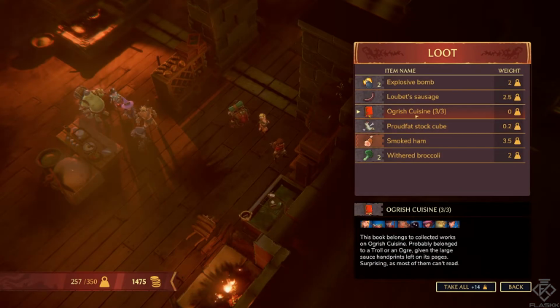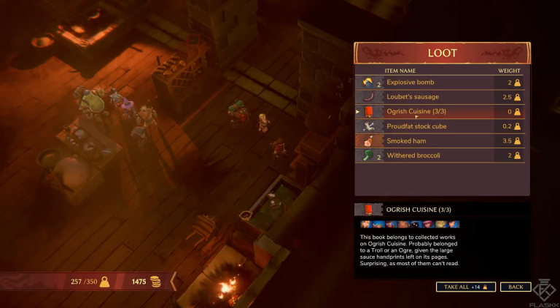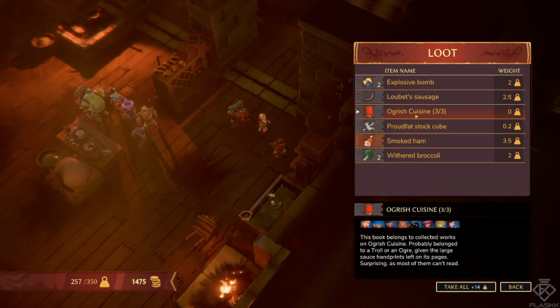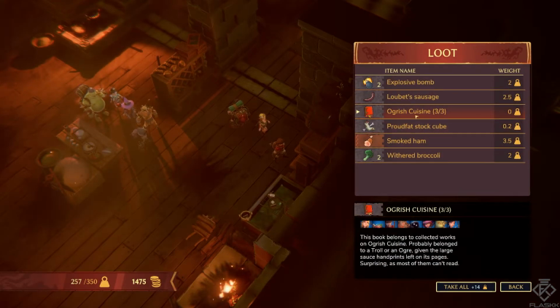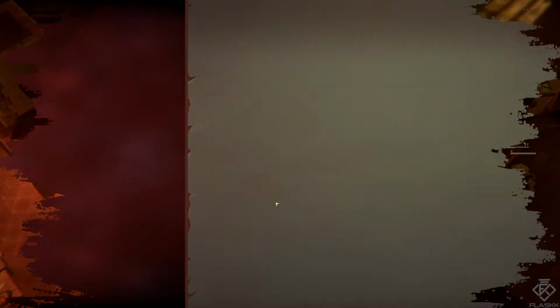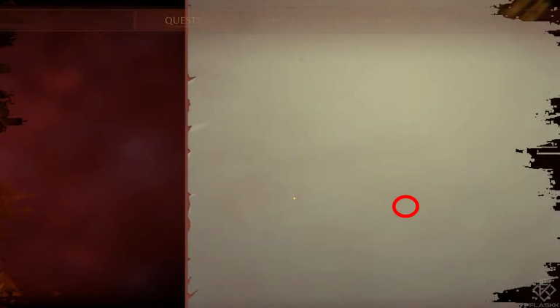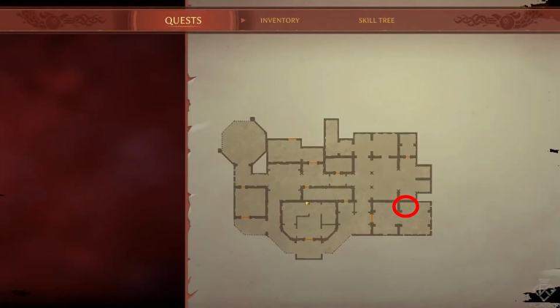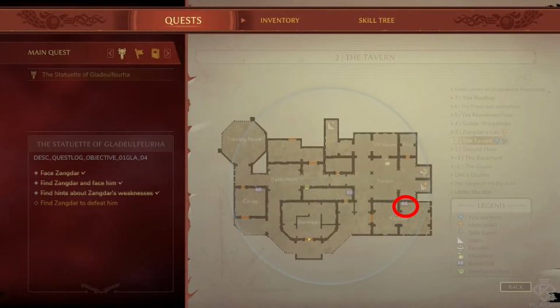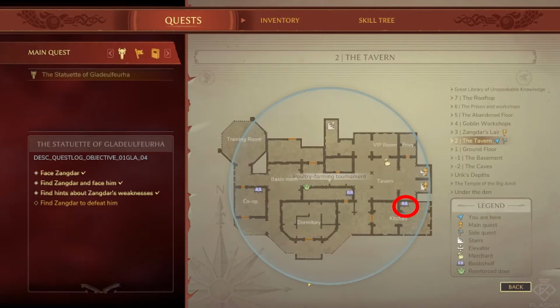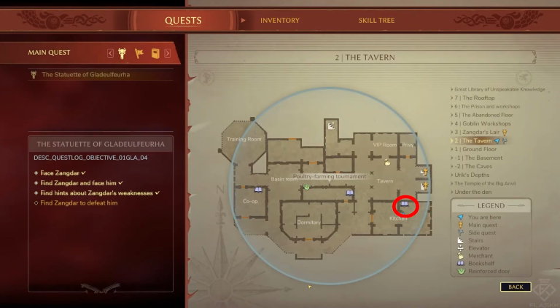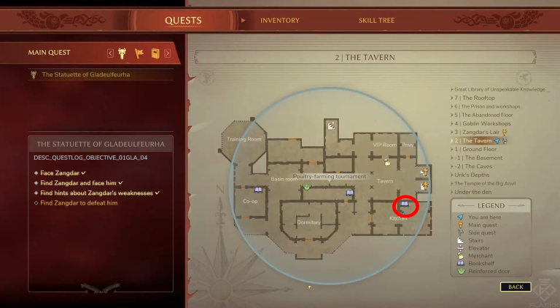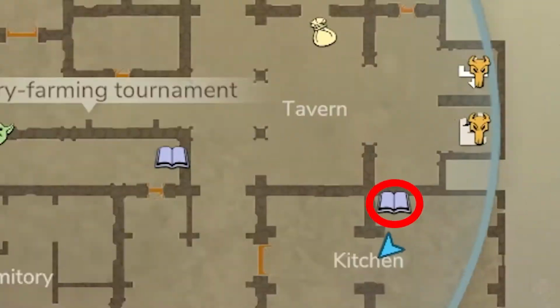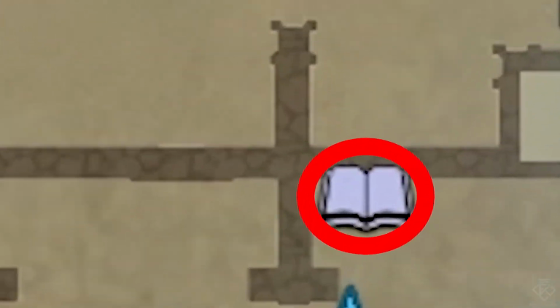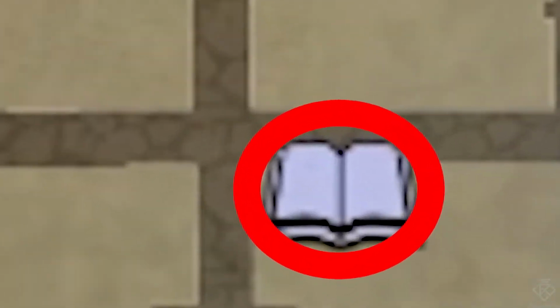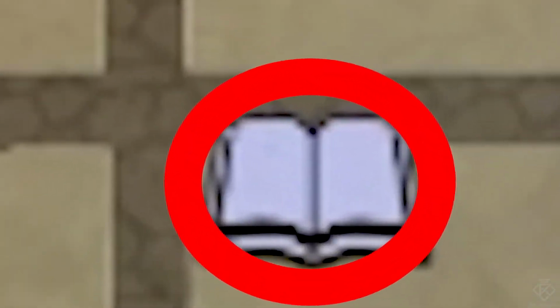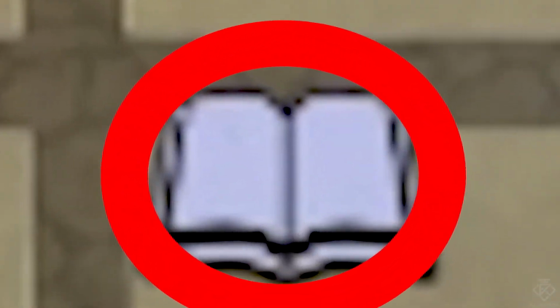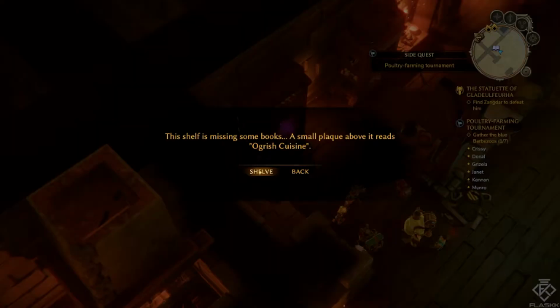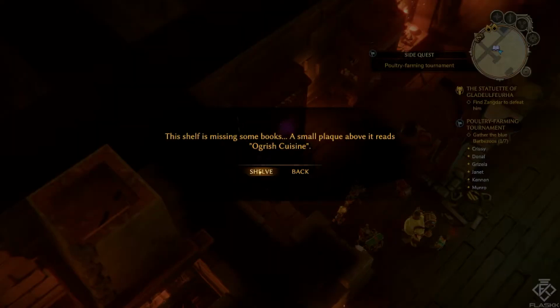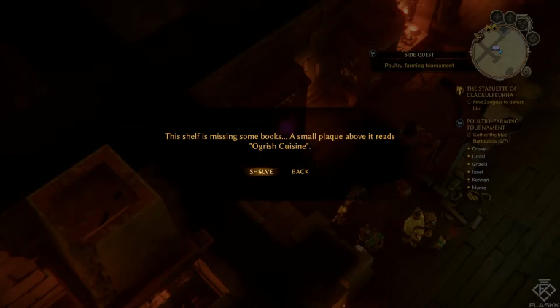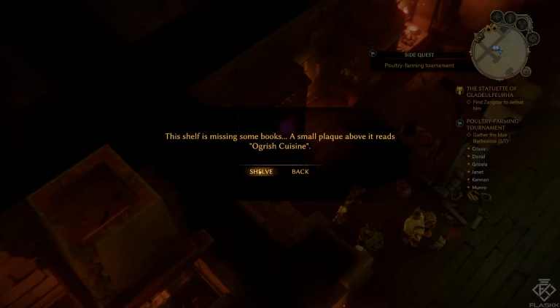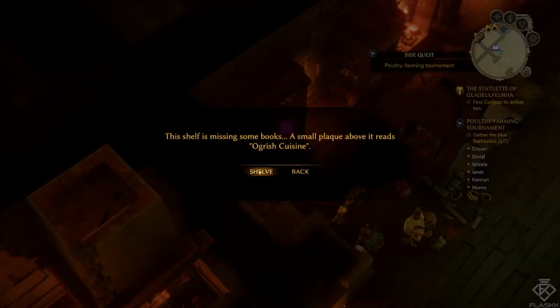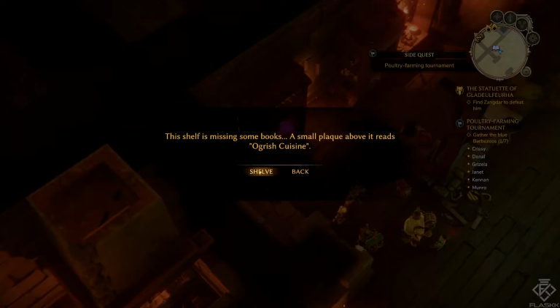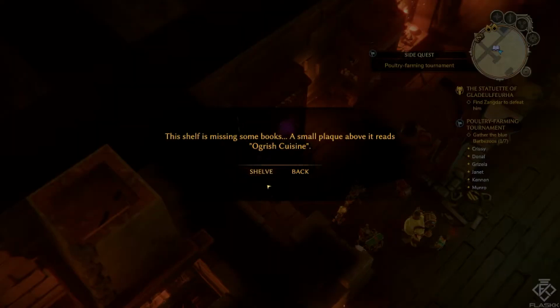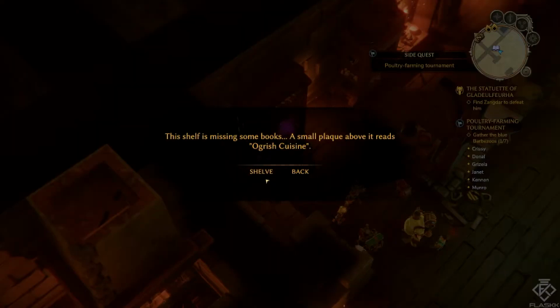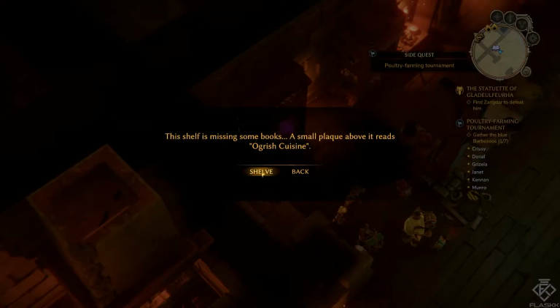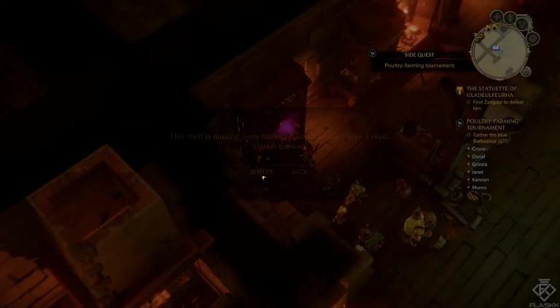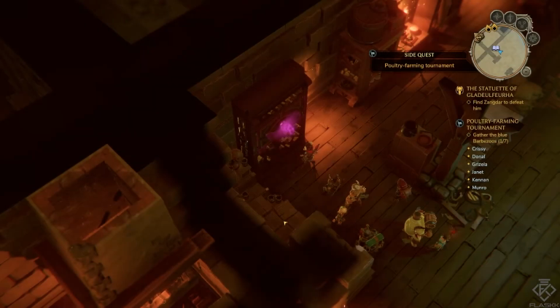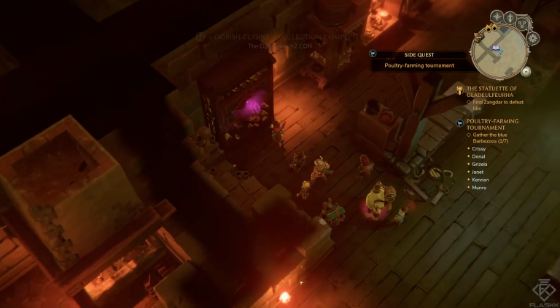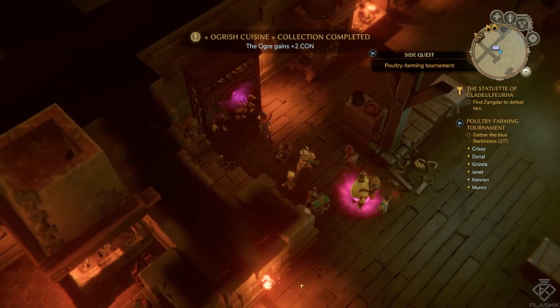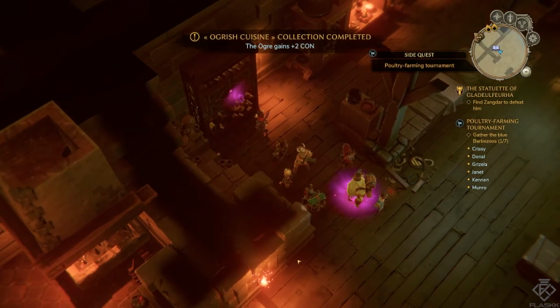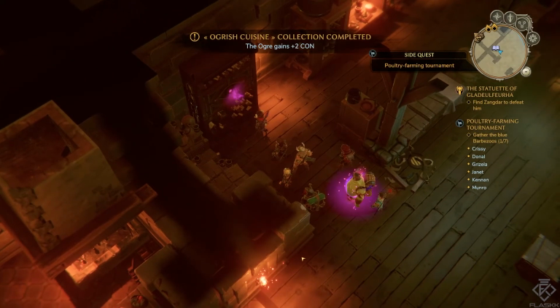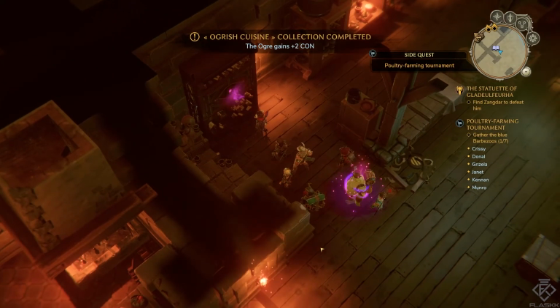Finally, we have the turnit. It is located in the kitchen, as mentioned before, and grants the ogre a plus two constitution.